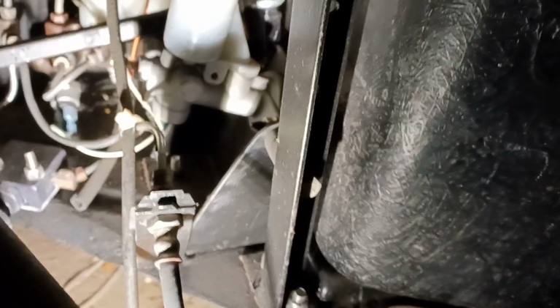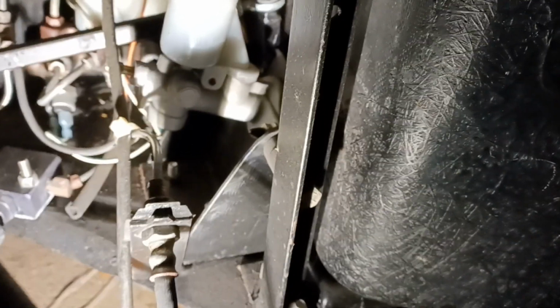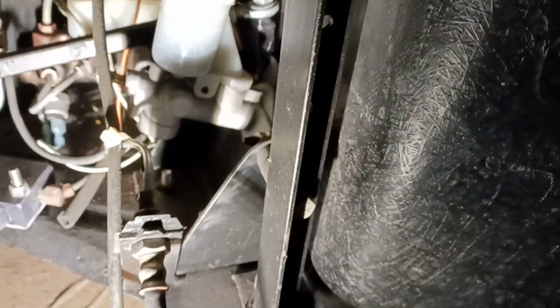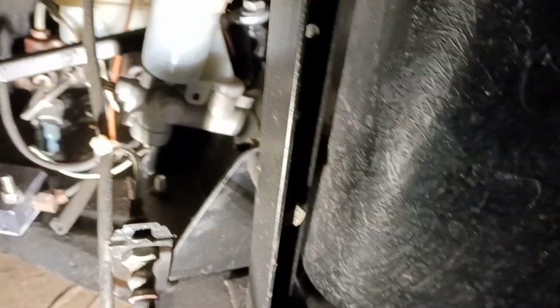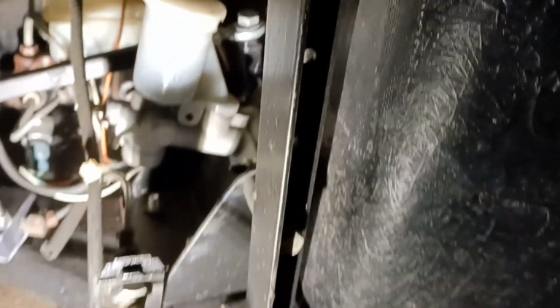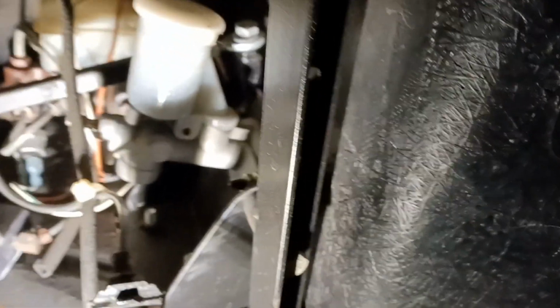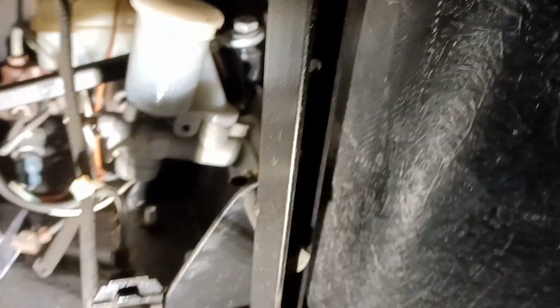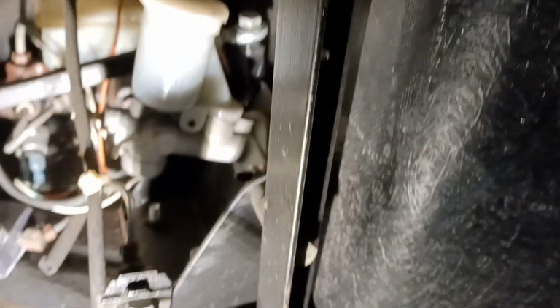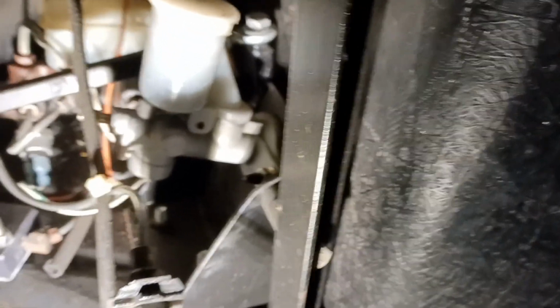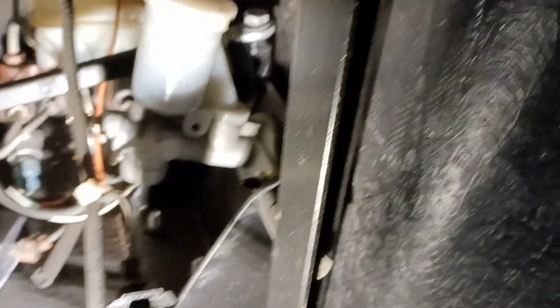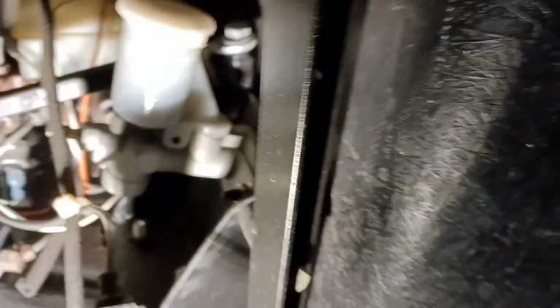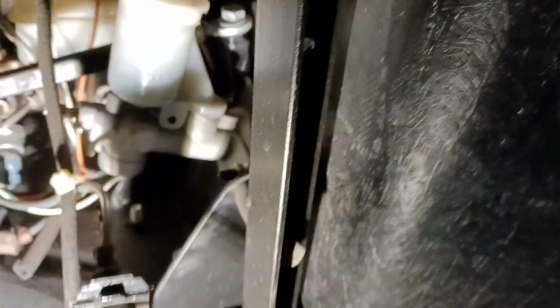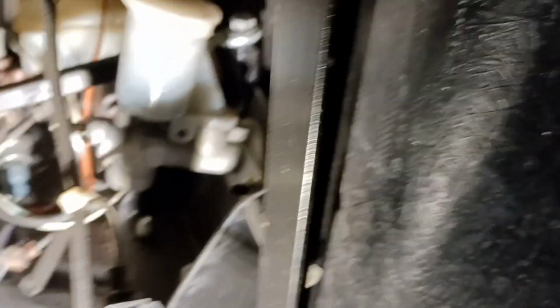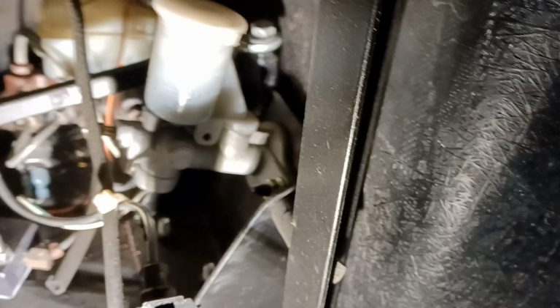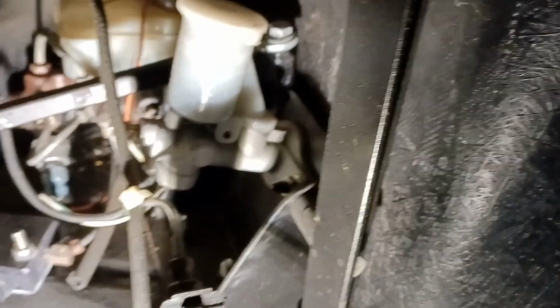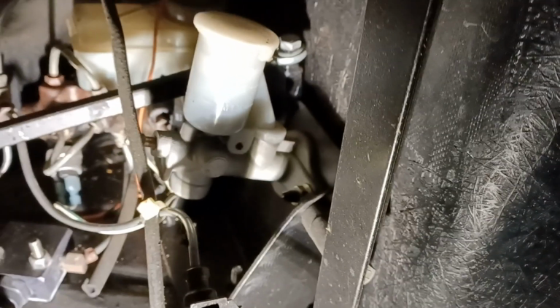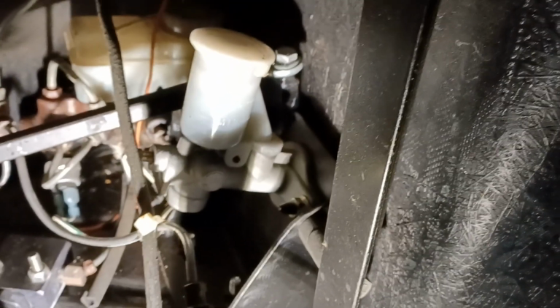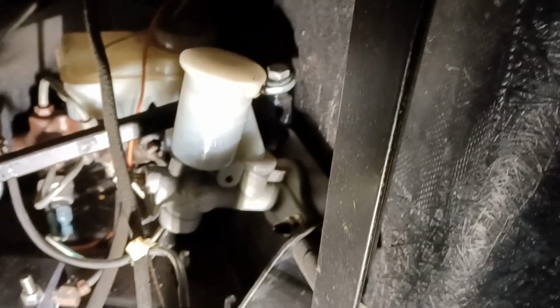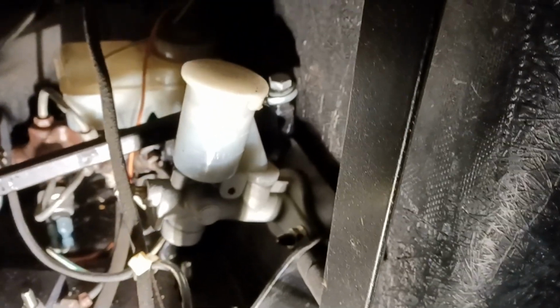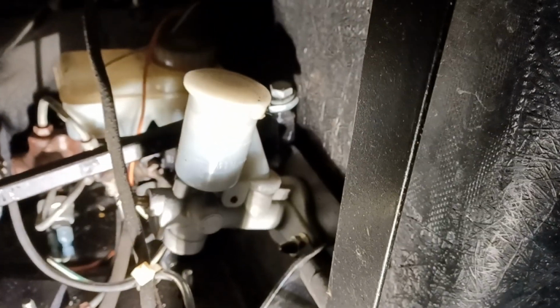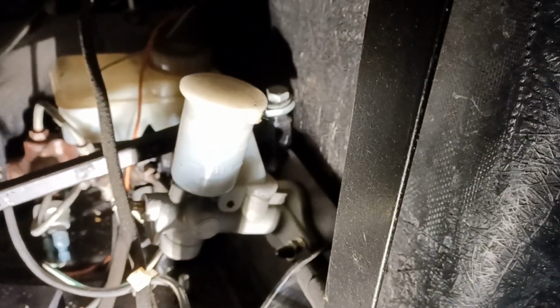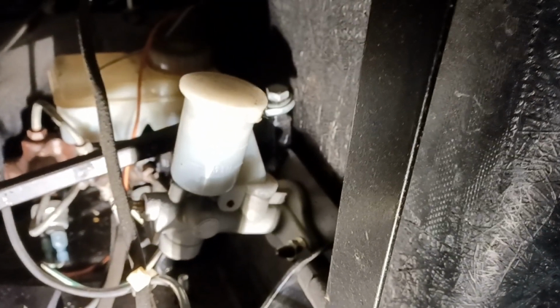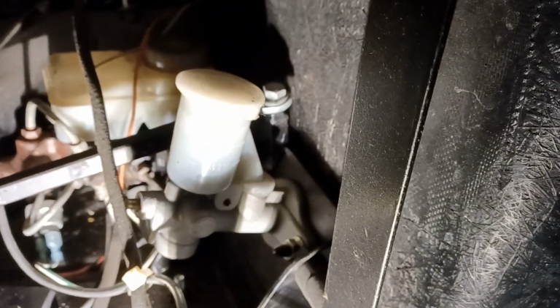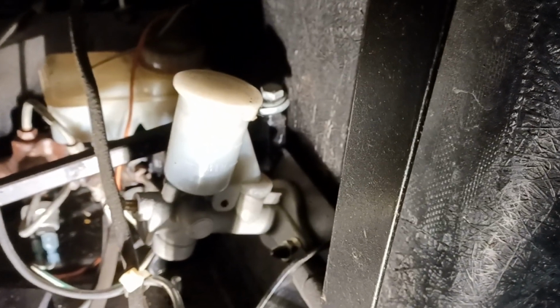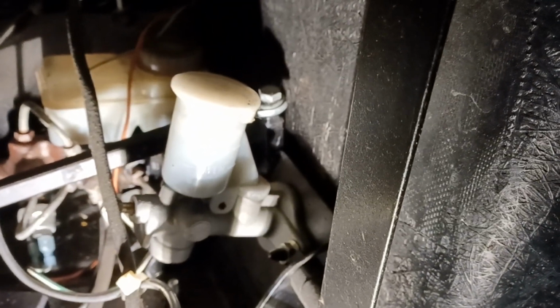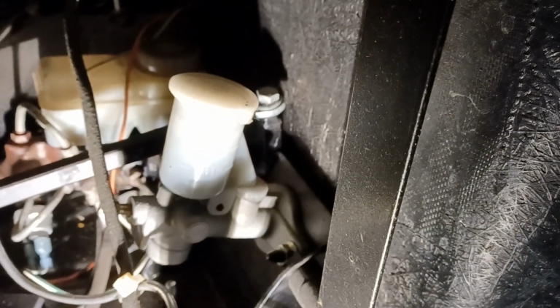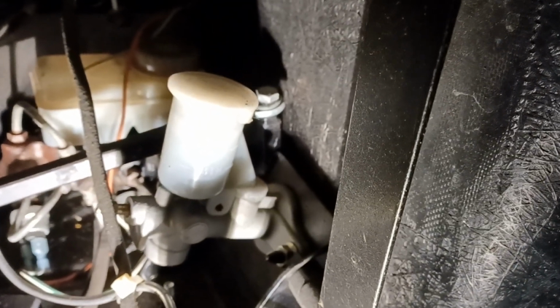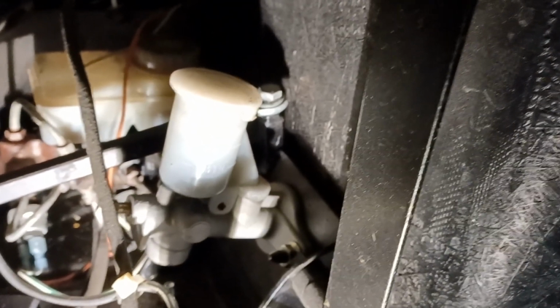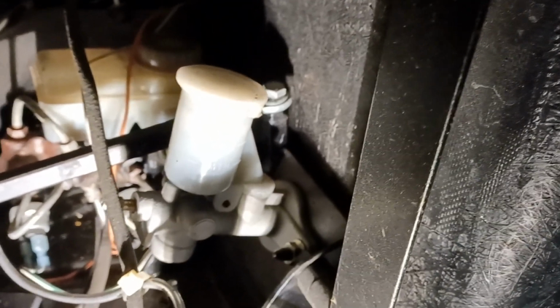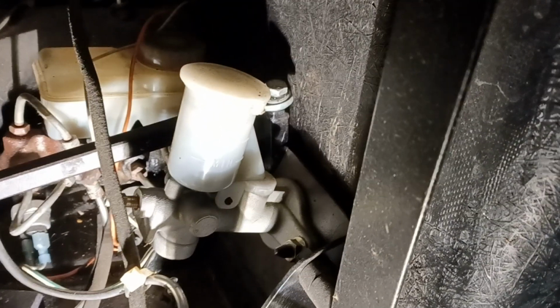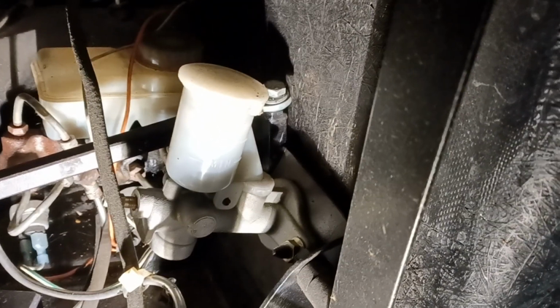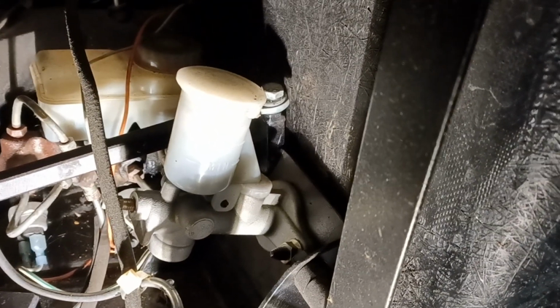A few people asked about how I did my hydraulic clutch. It's been here a few years.